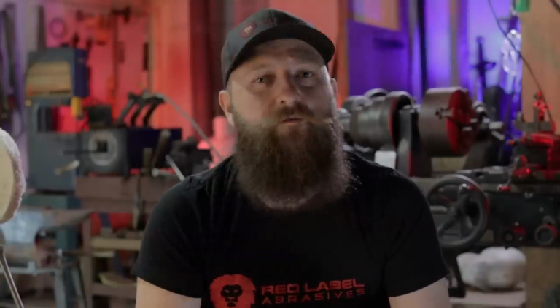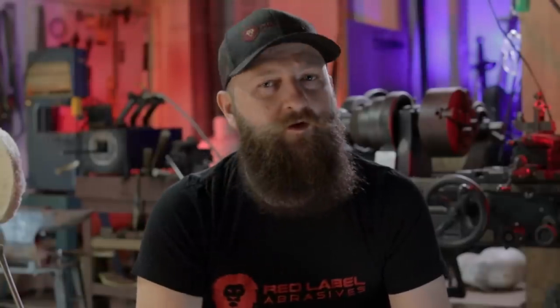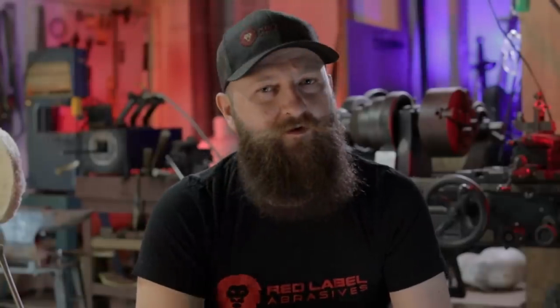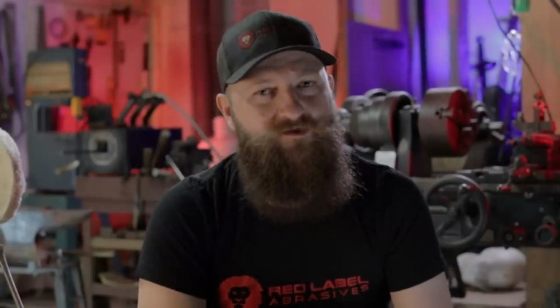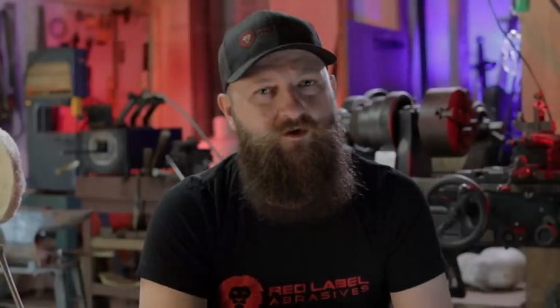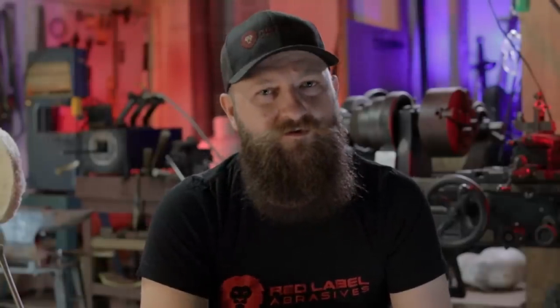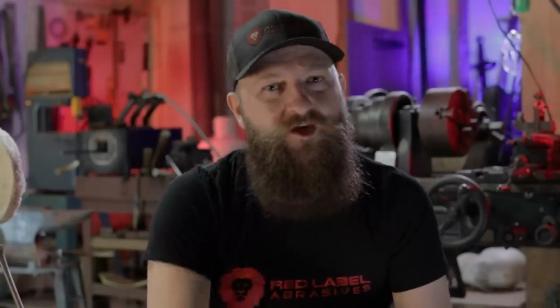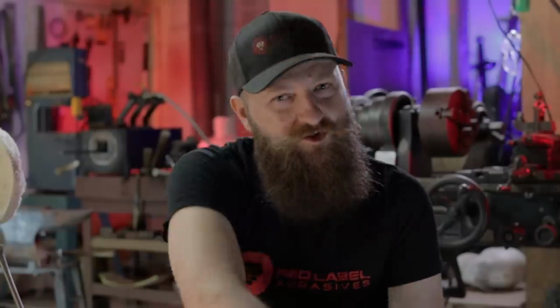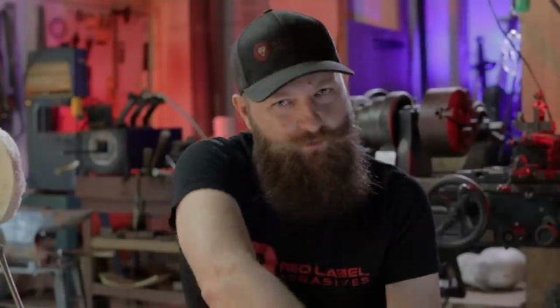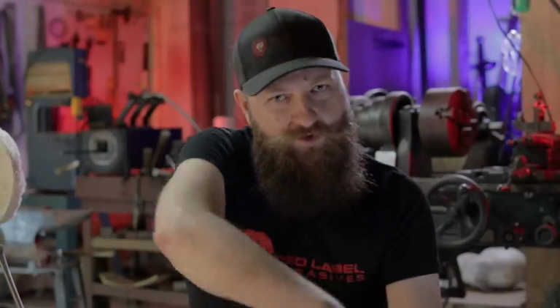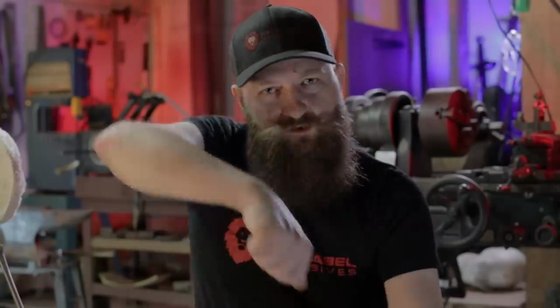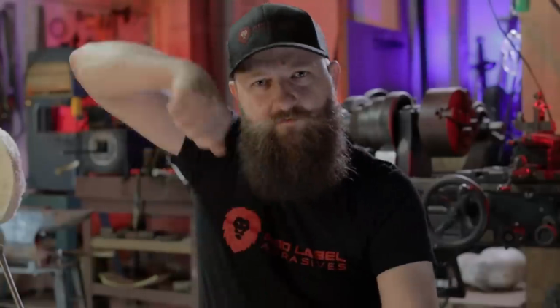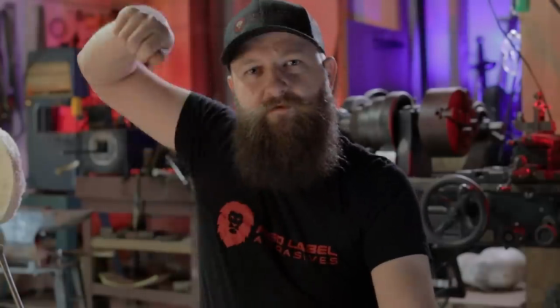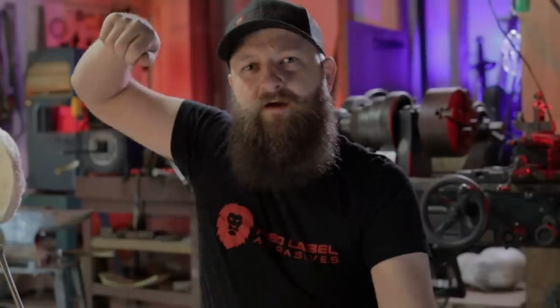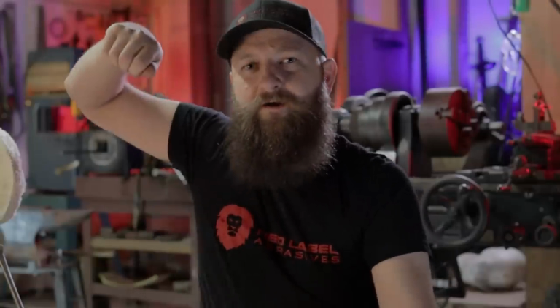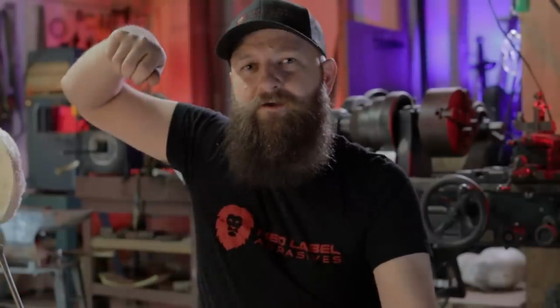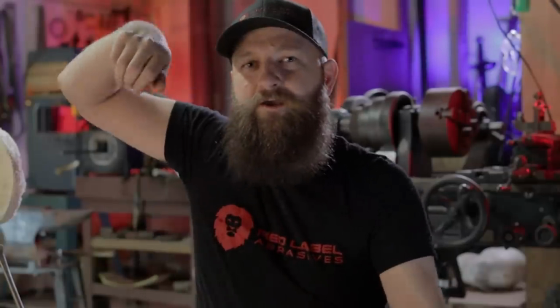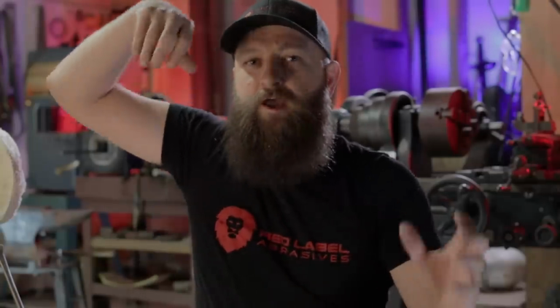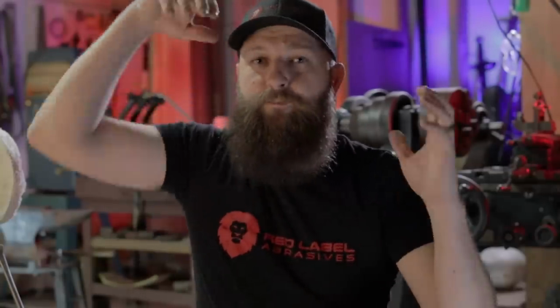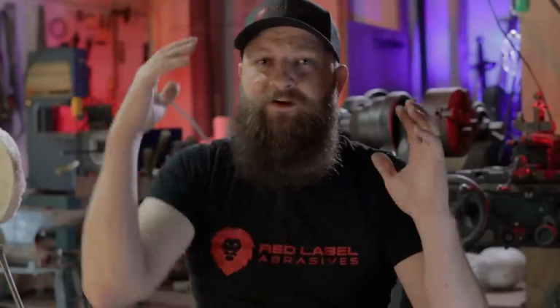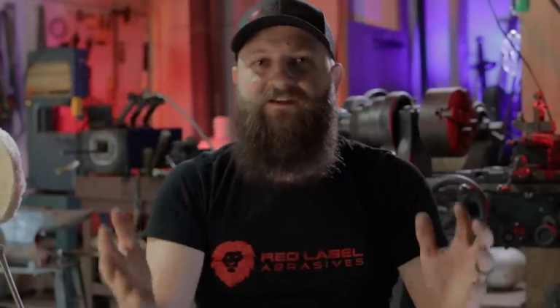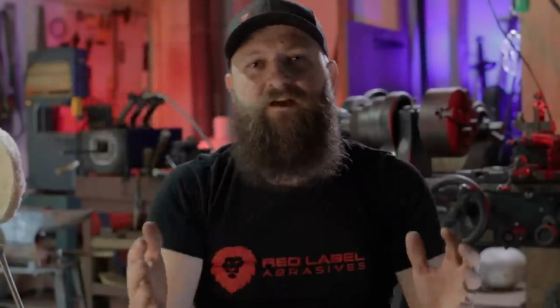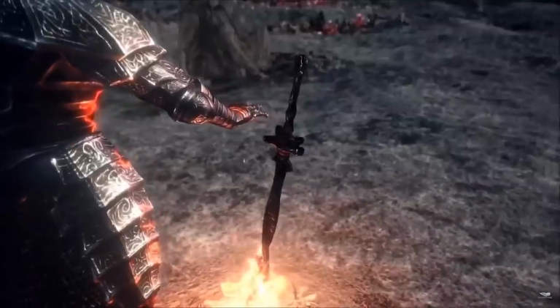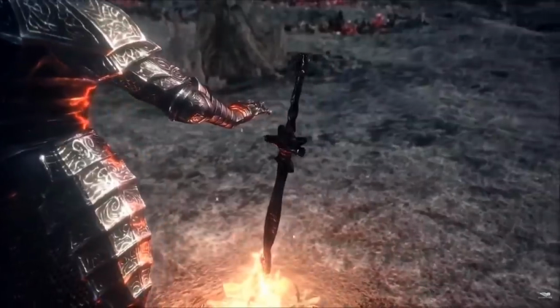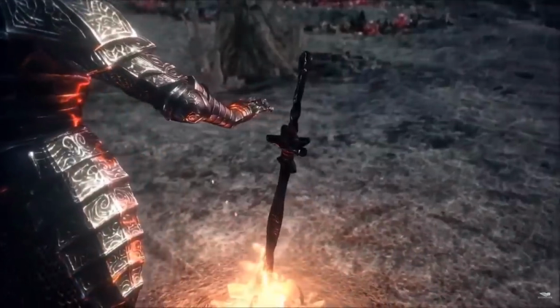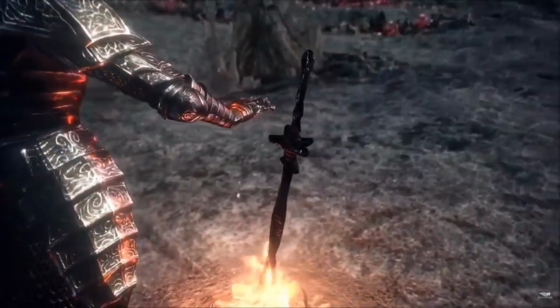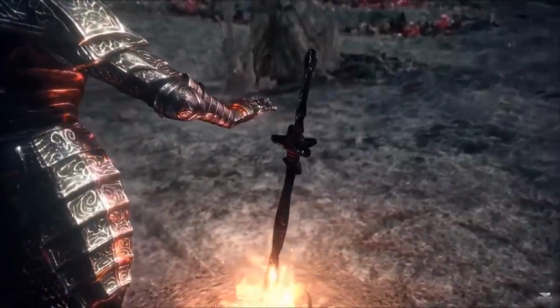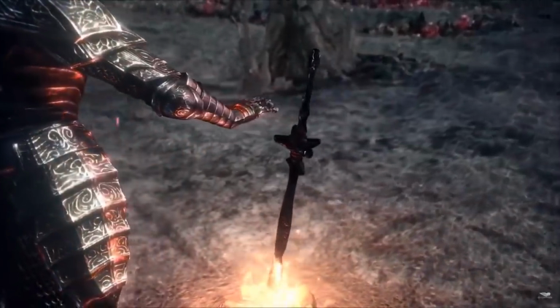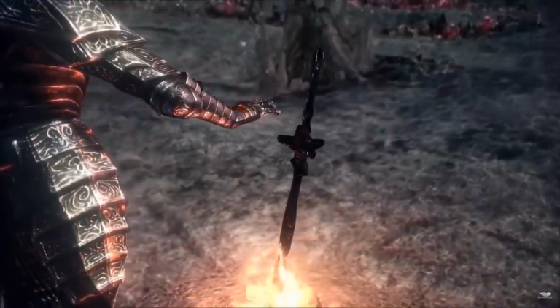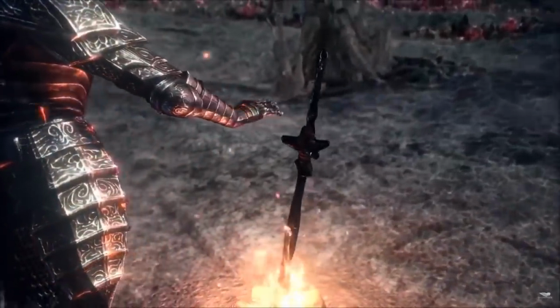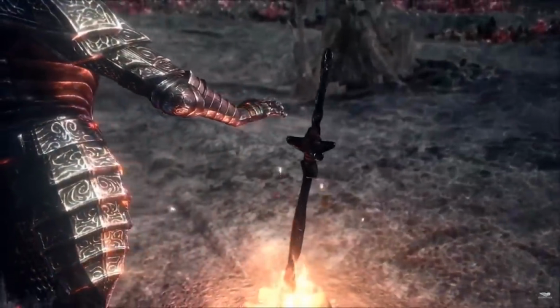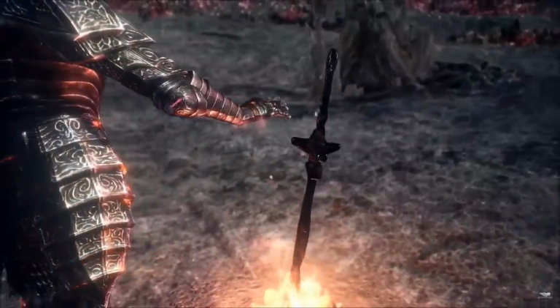Now let's hand it off to Alexi from Bellerophon Studios to pull the sword from the fire and bring to life the Coiled Sword from Dark Souls 3.